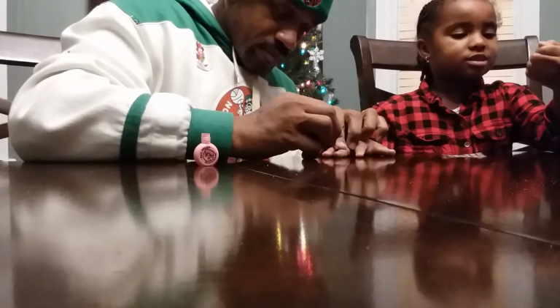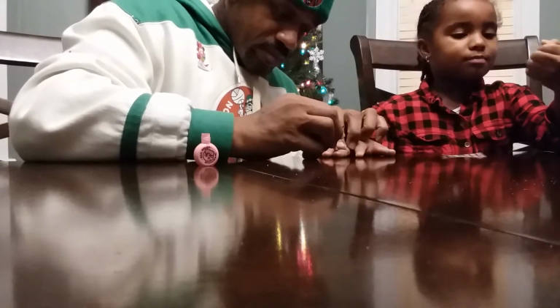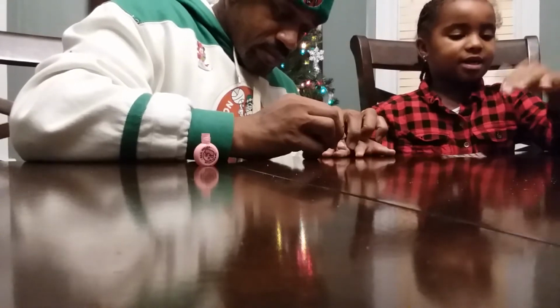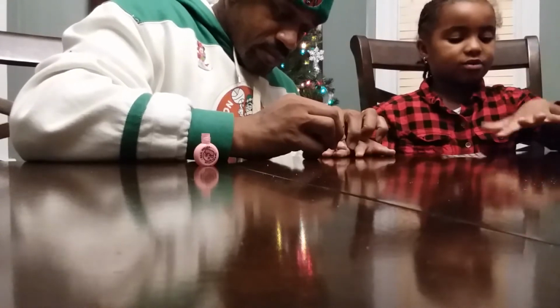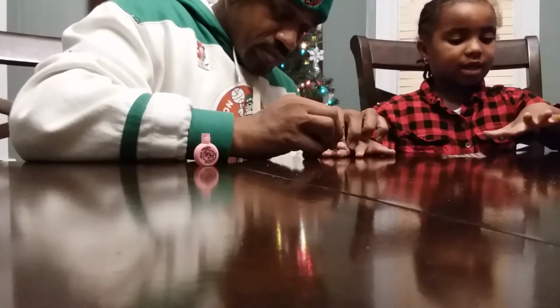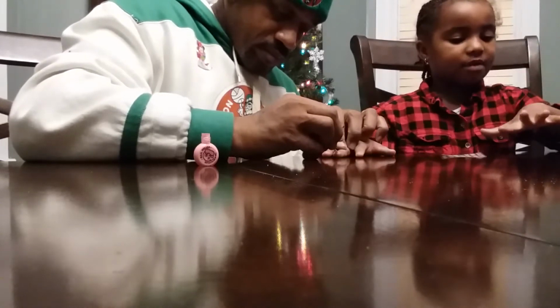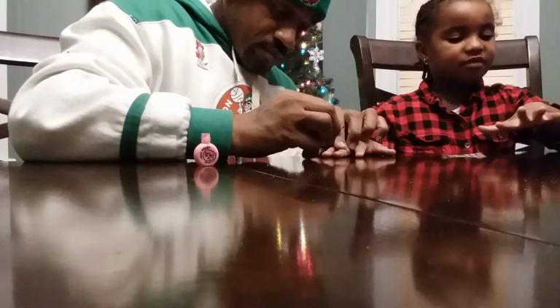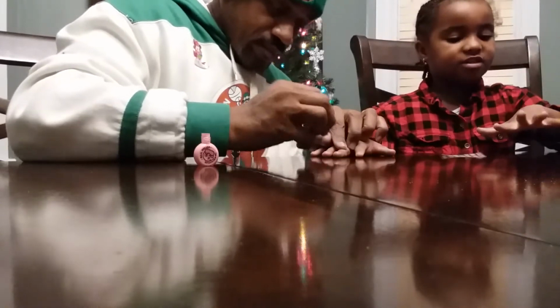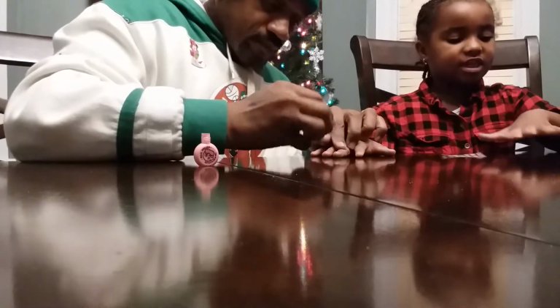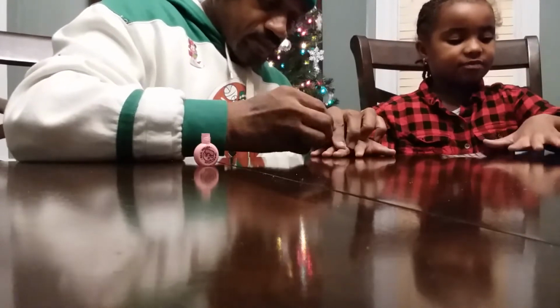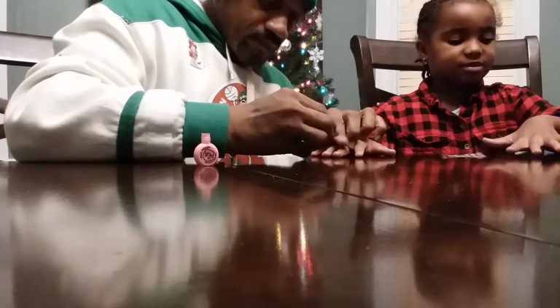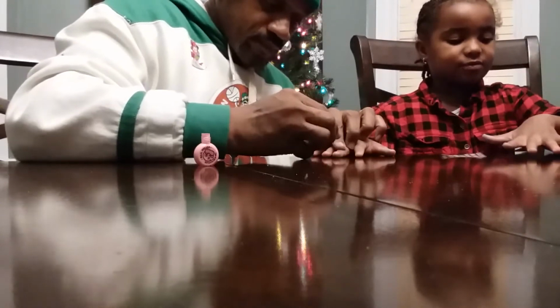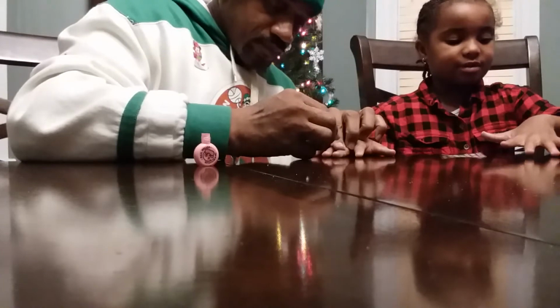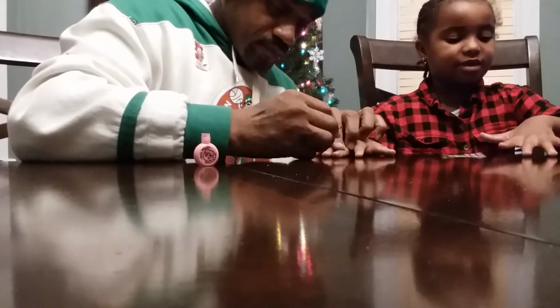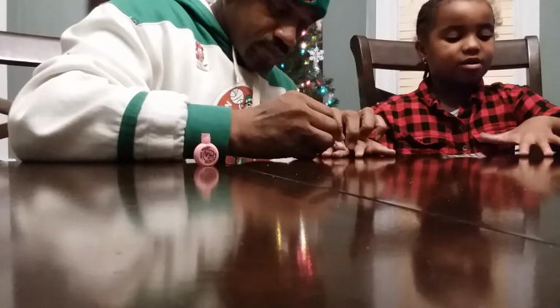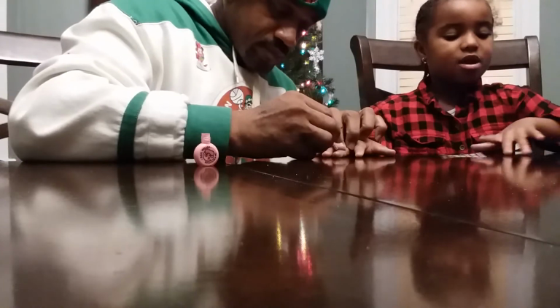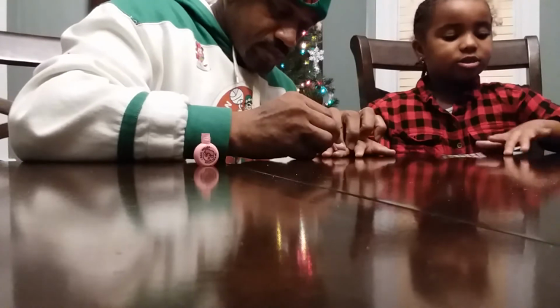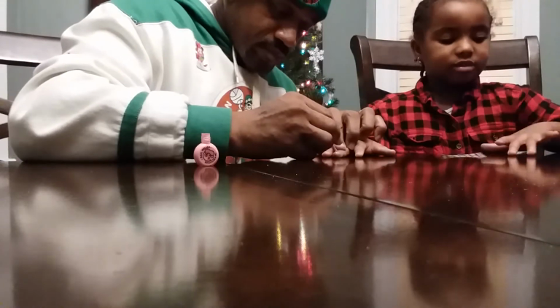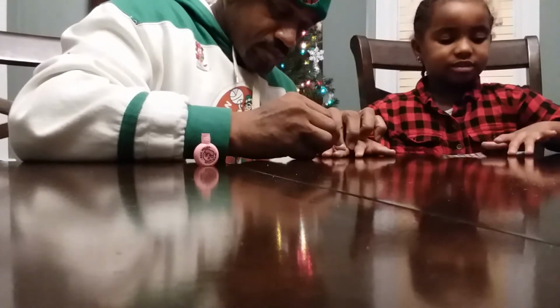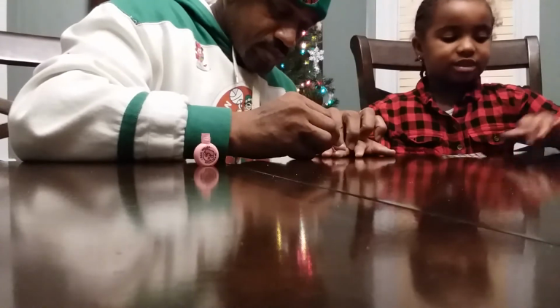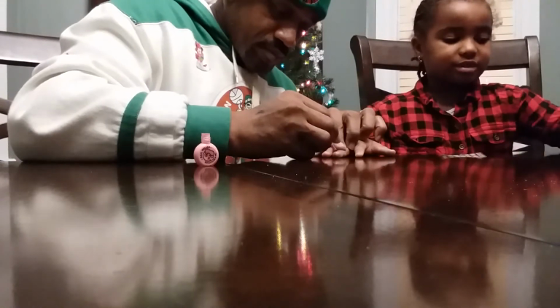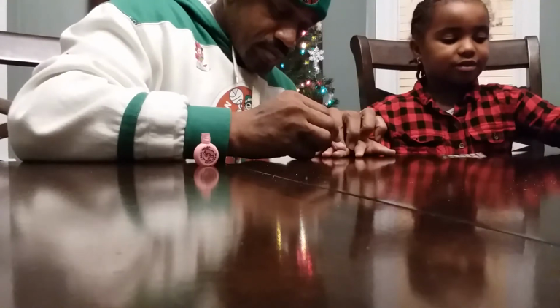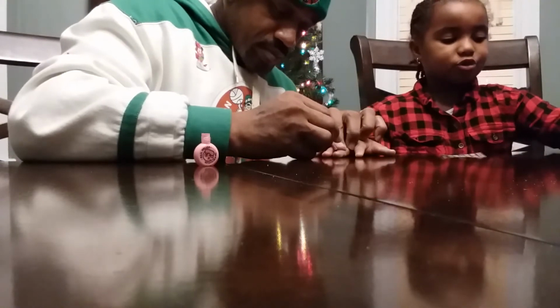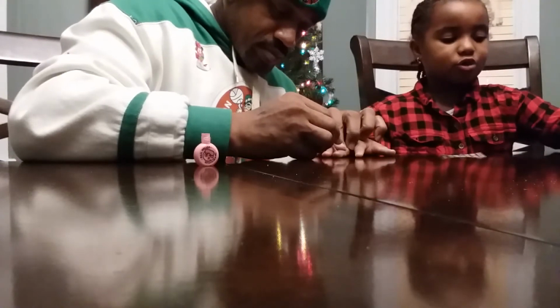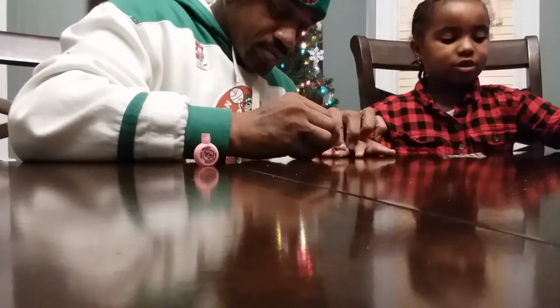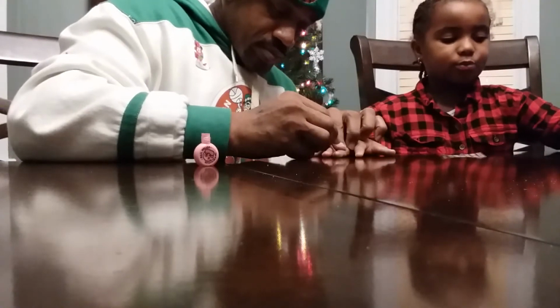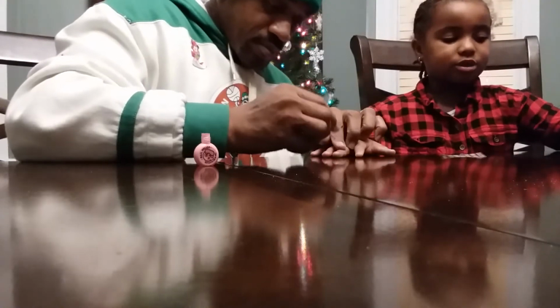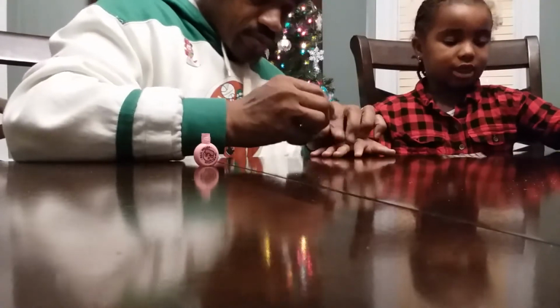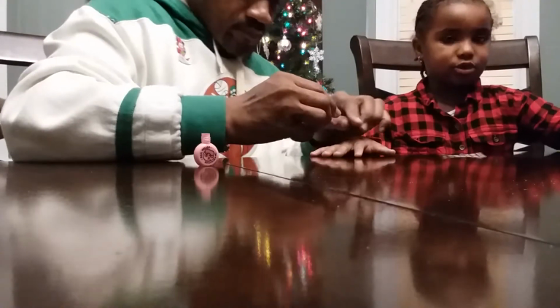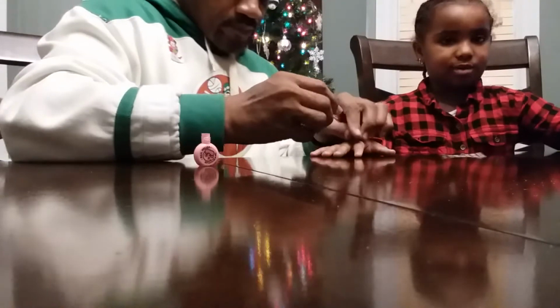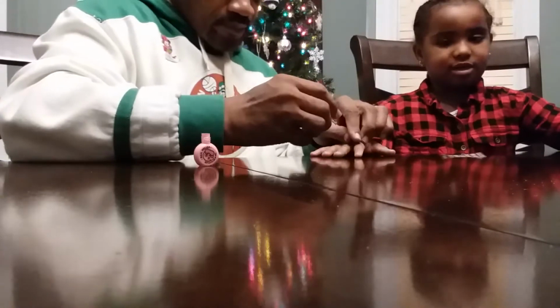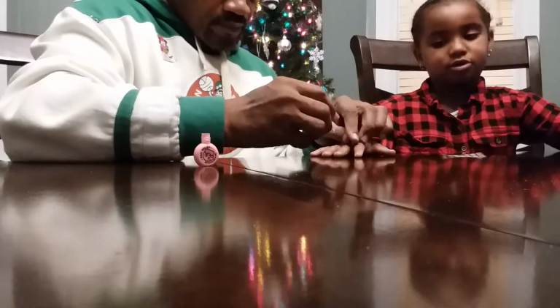Oh, my nails came off, and he said he was gonna do it later. So this is later. So he was gonna do my nails.